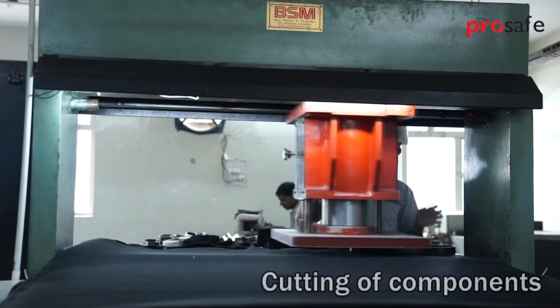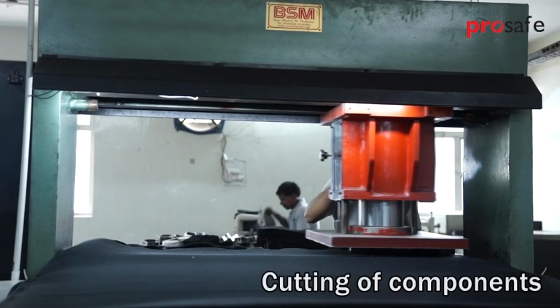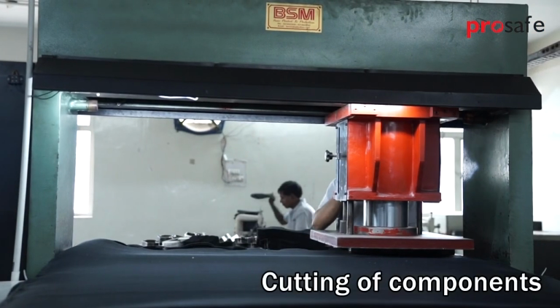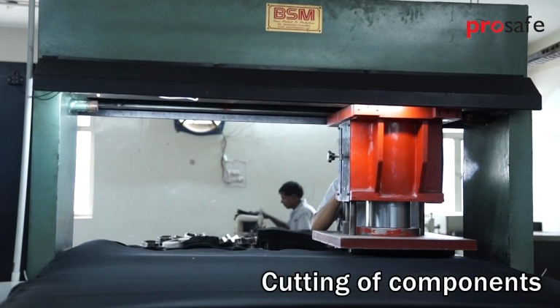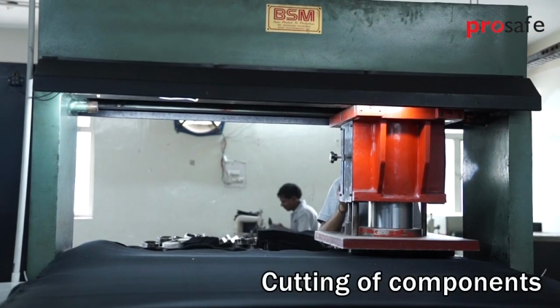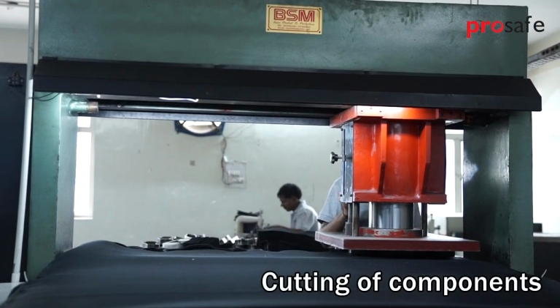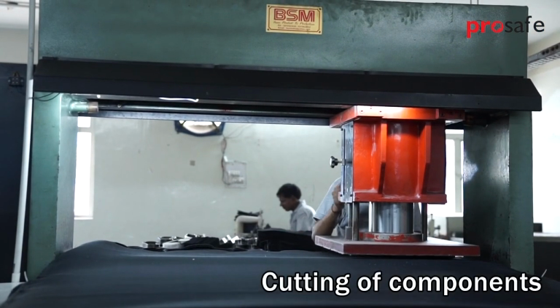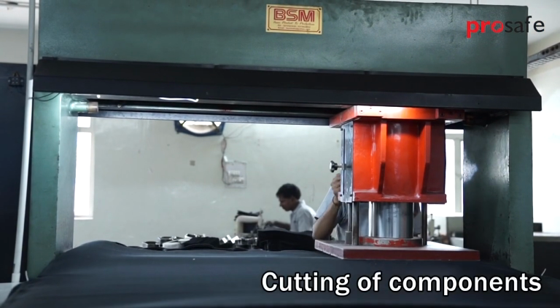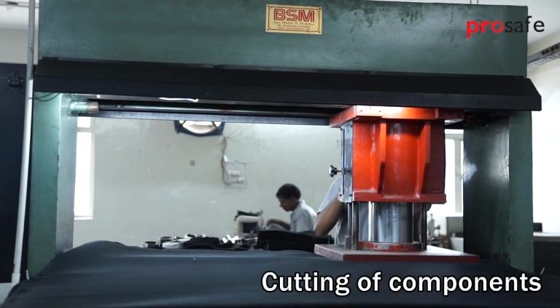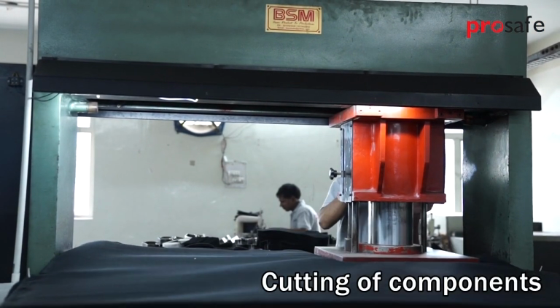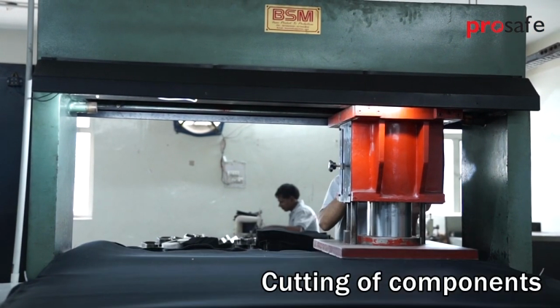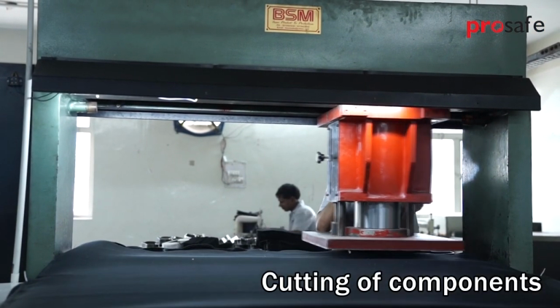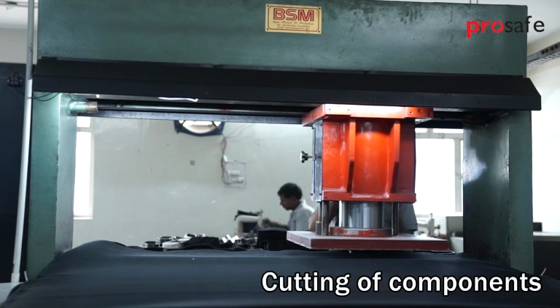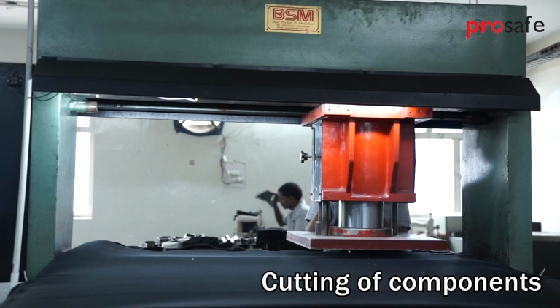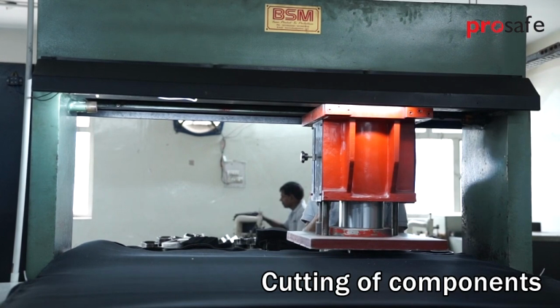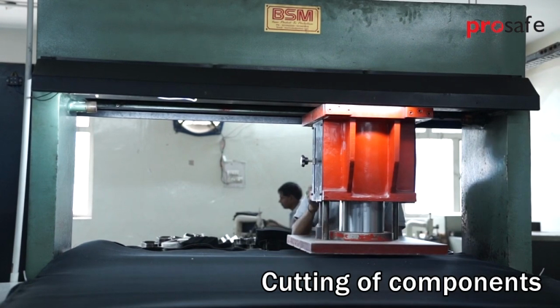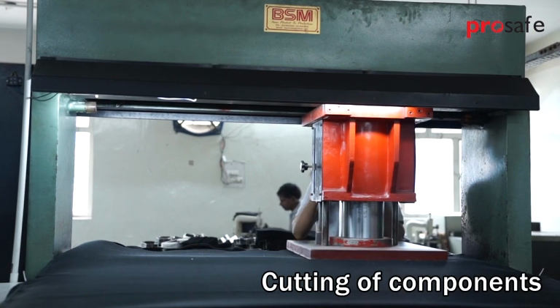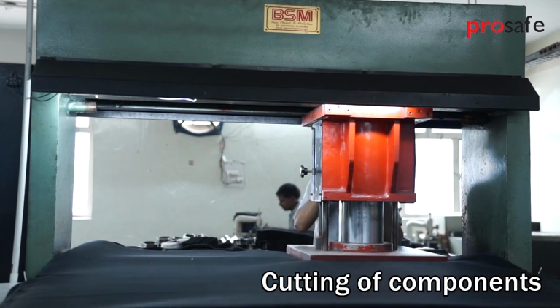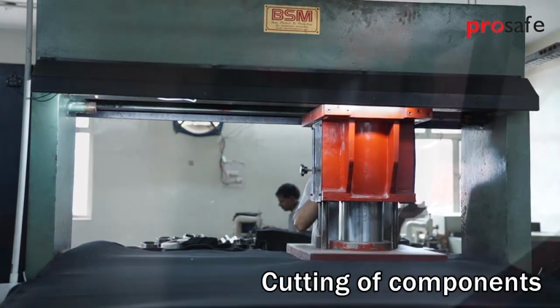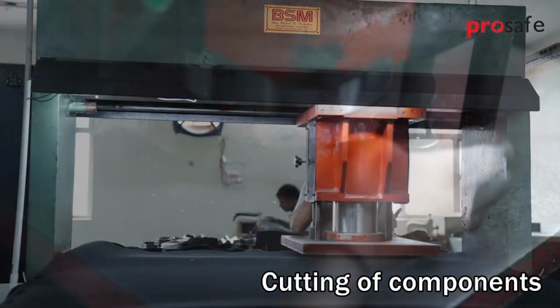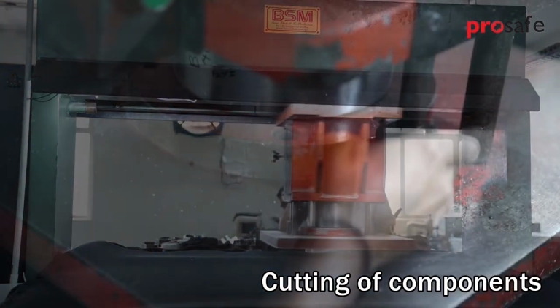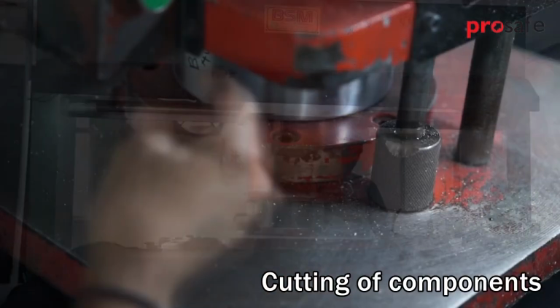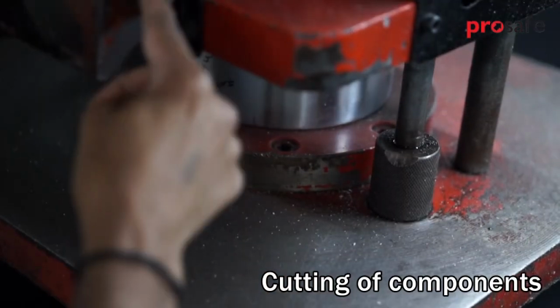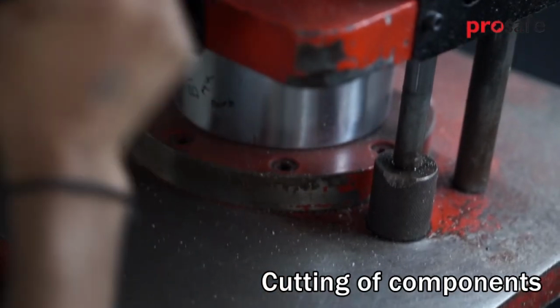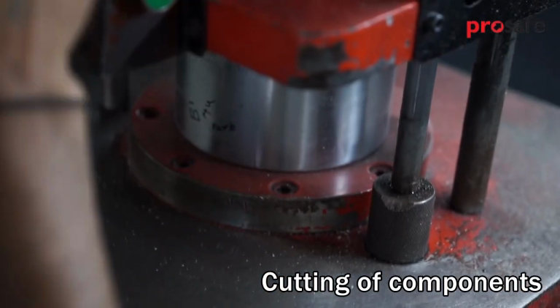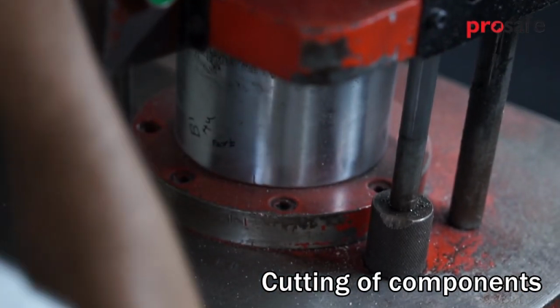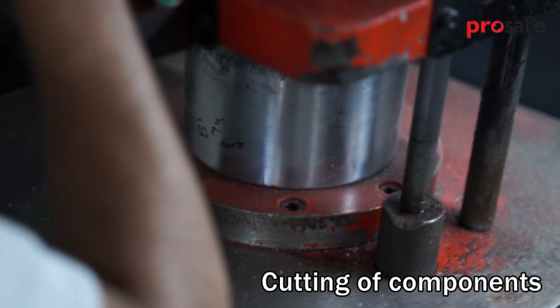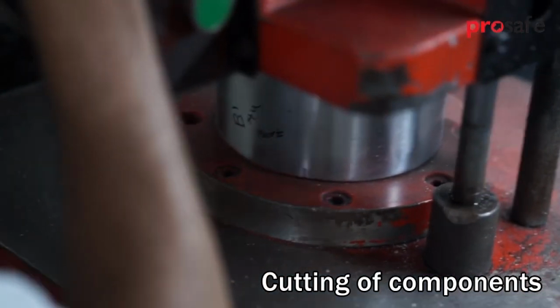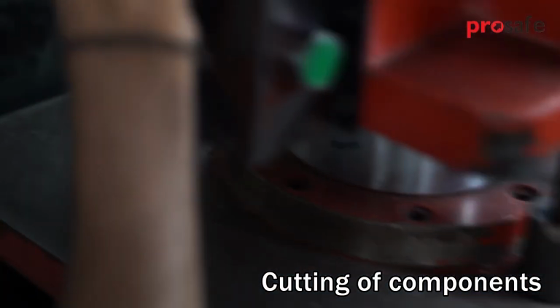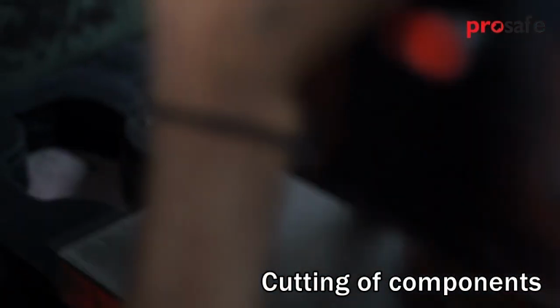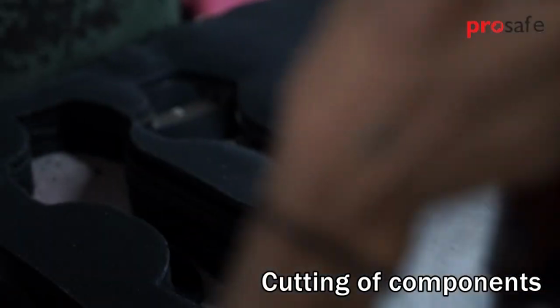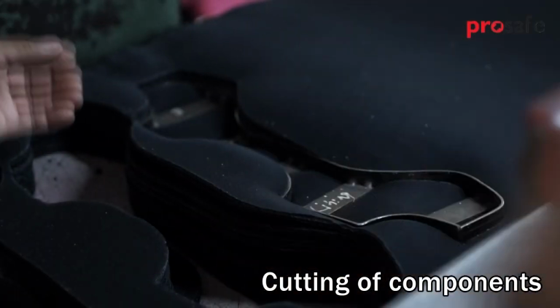Components like lining, insole, foam, and textile material are cut on a beam press cutting machine.